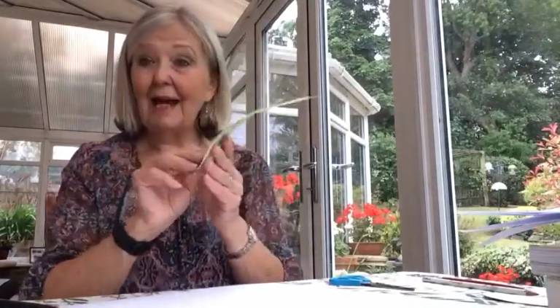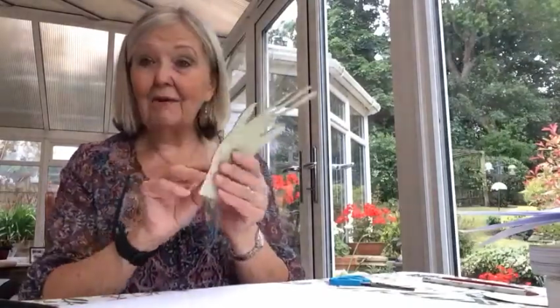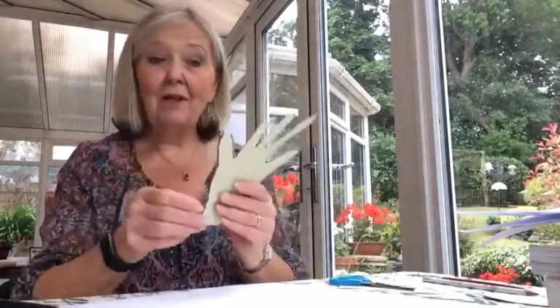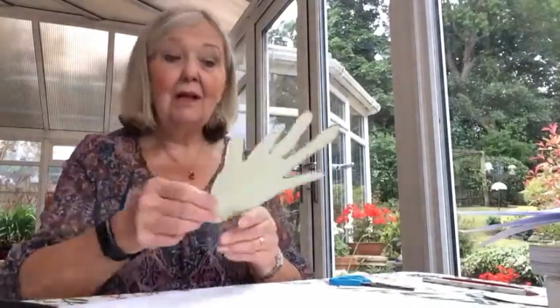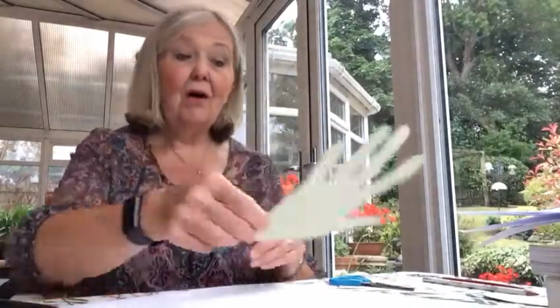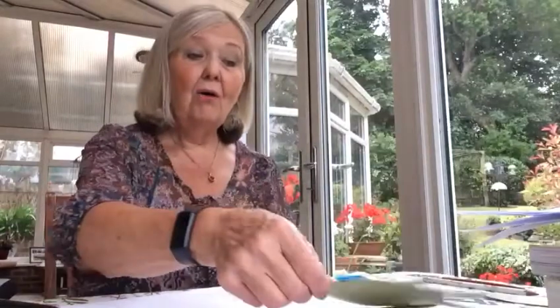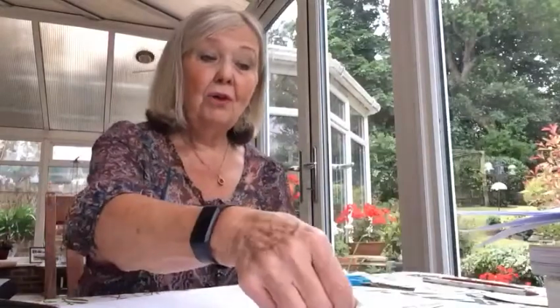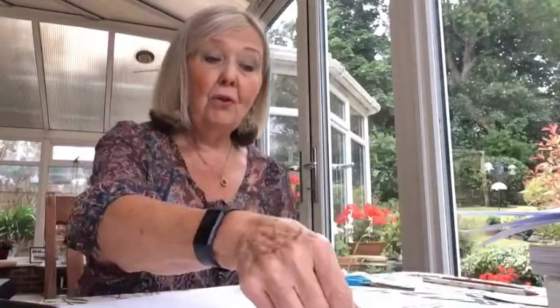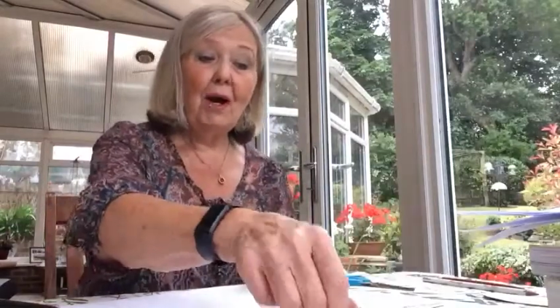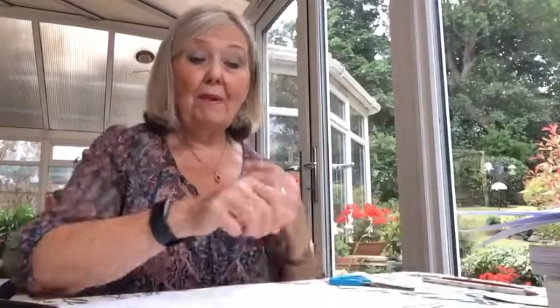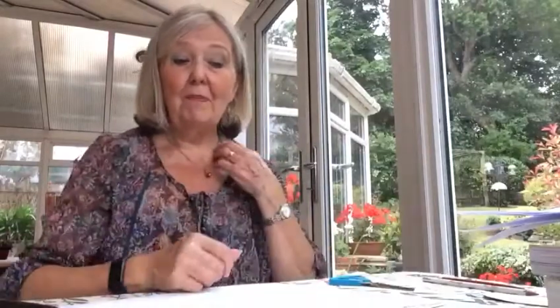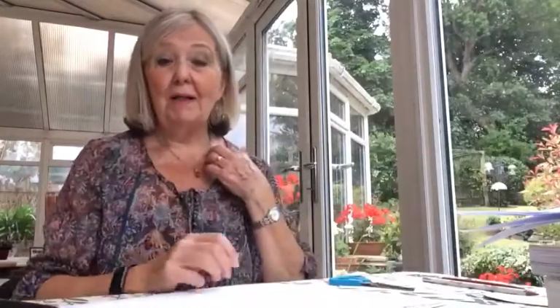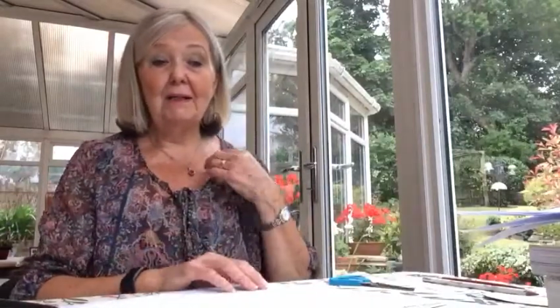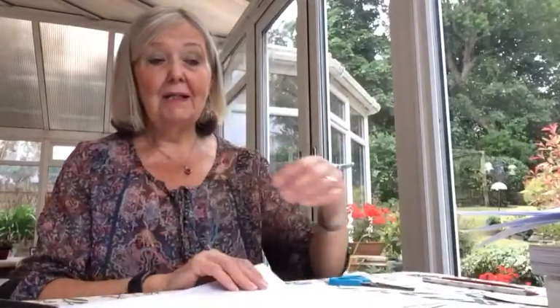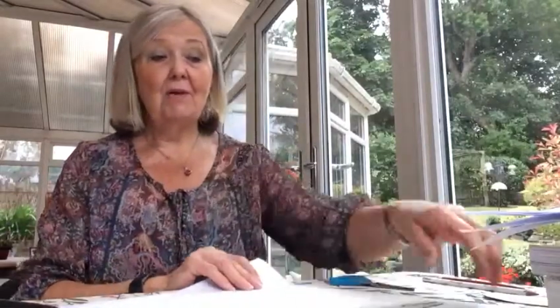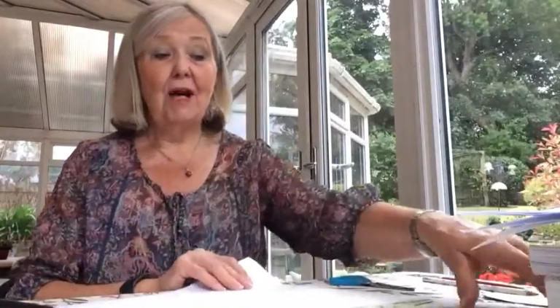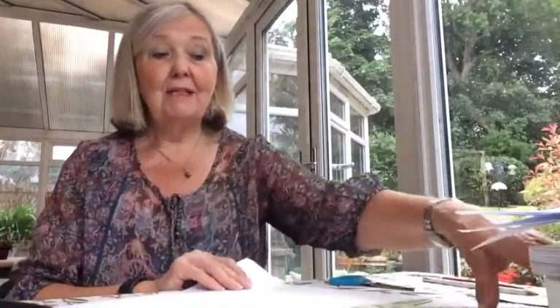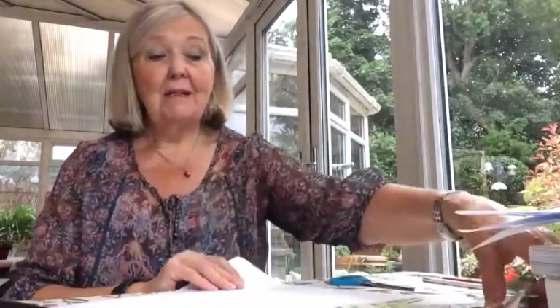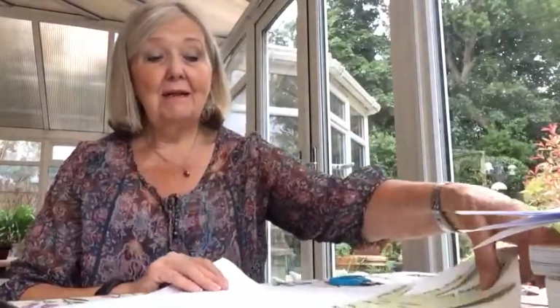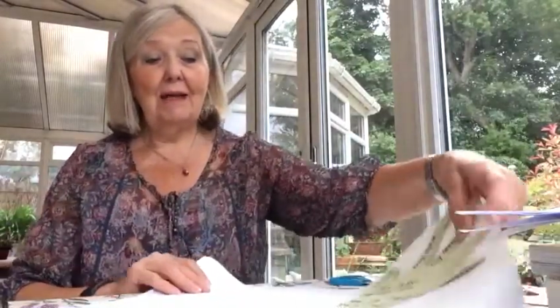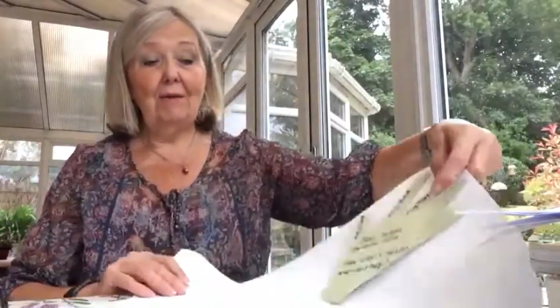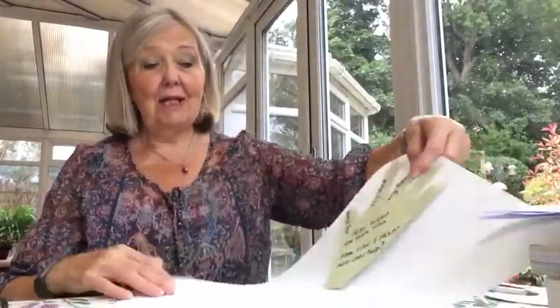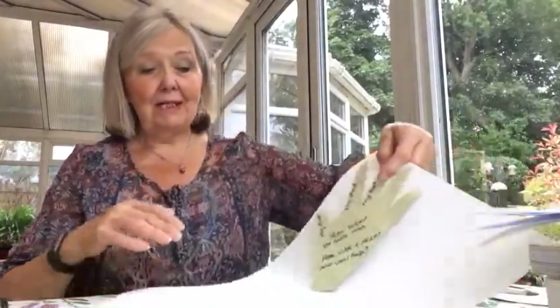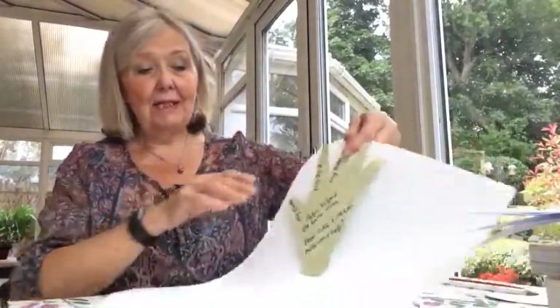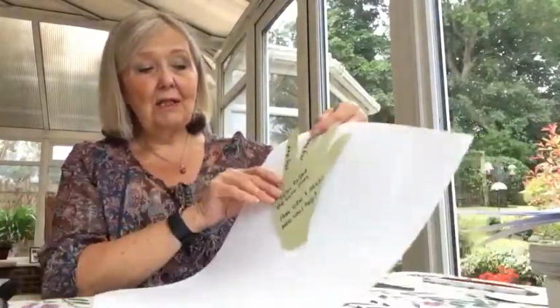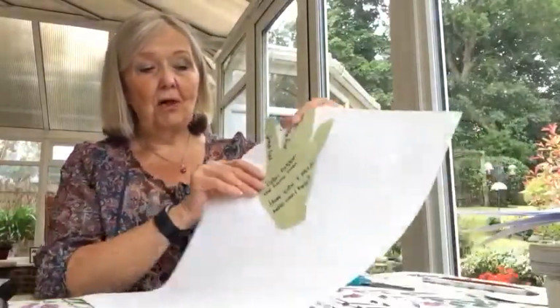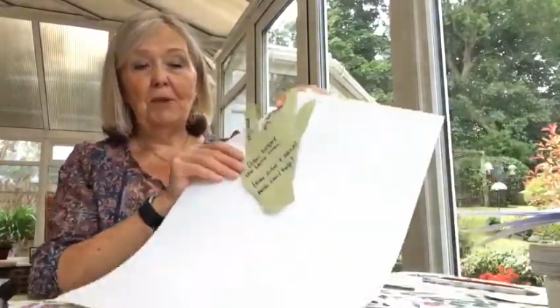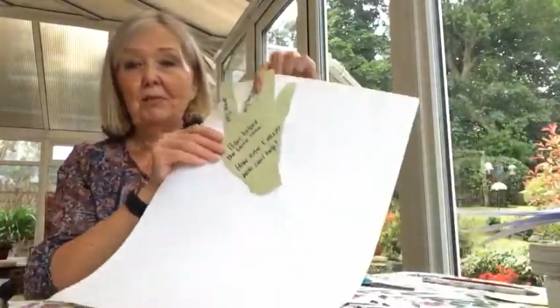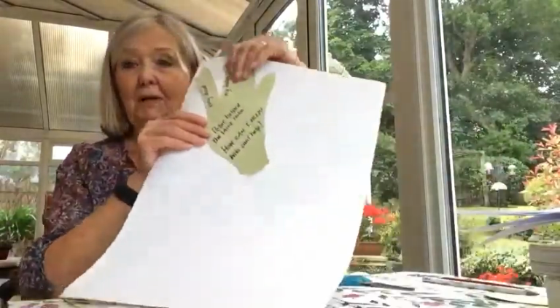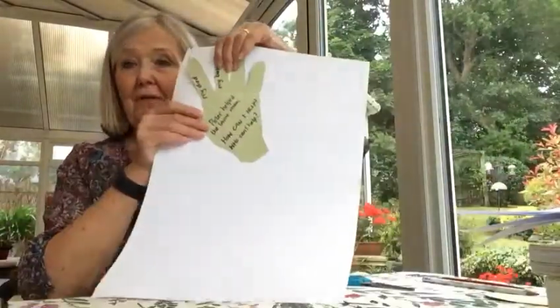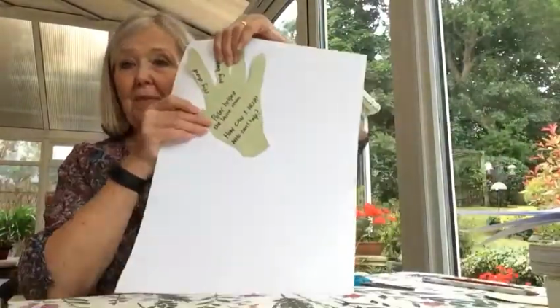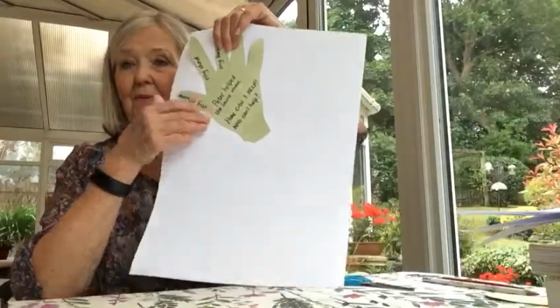Then all you do is stick that down on your white paper so that it looks like that. Stick it at the top because we're going to keep some space there for your feet.